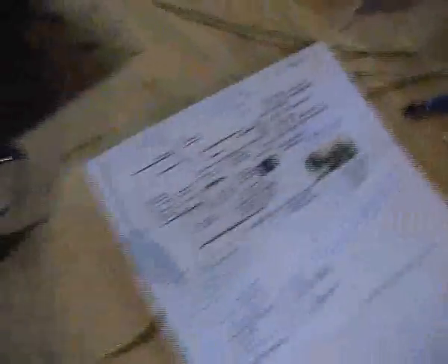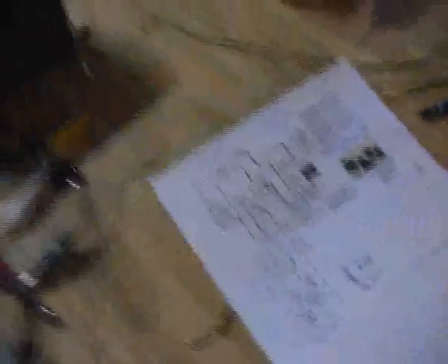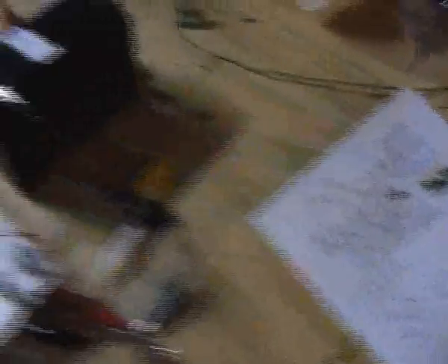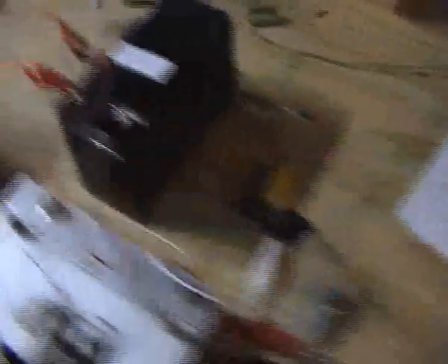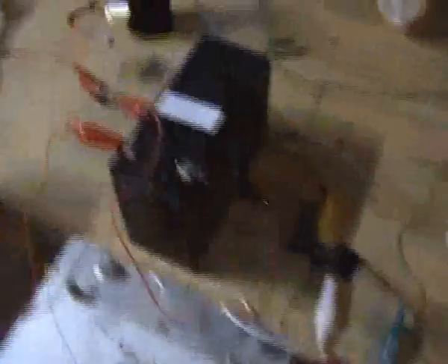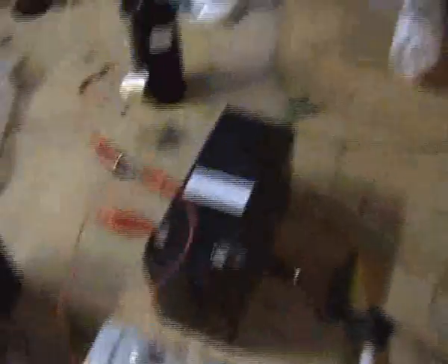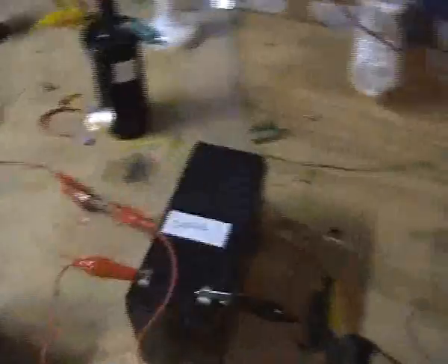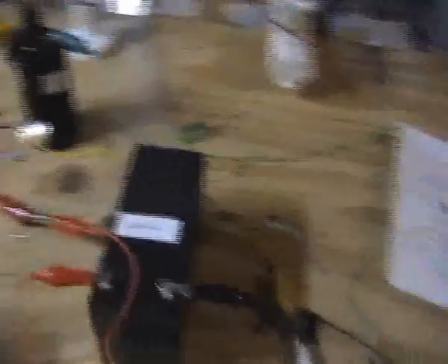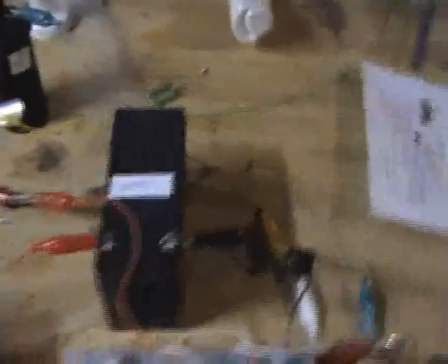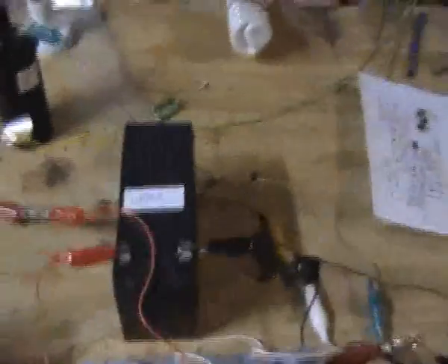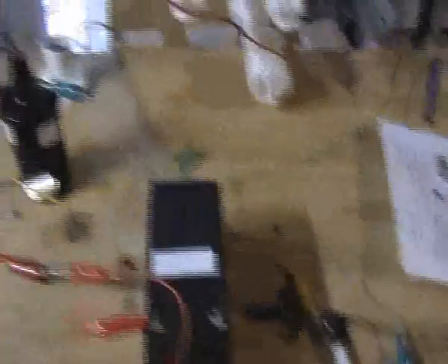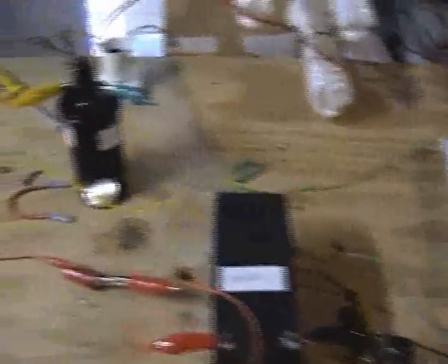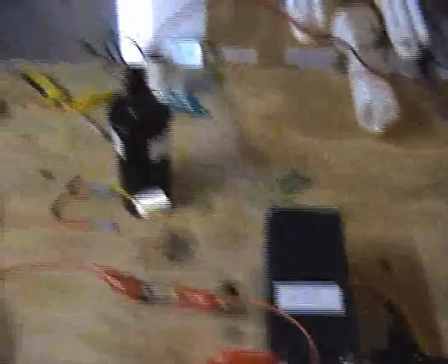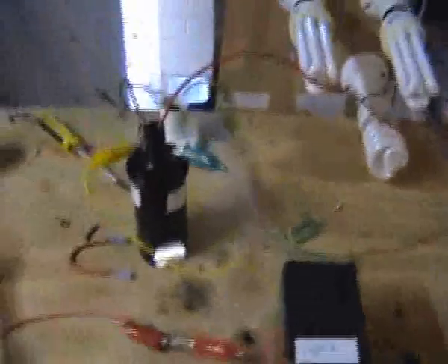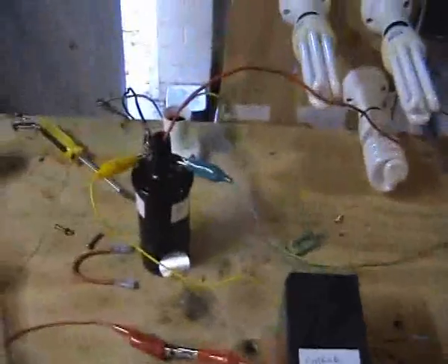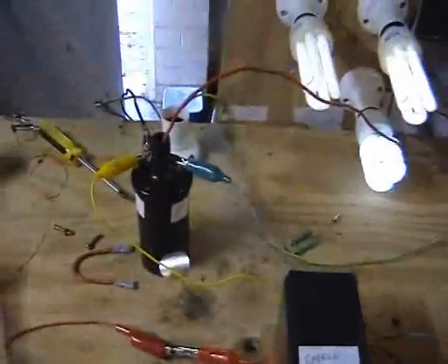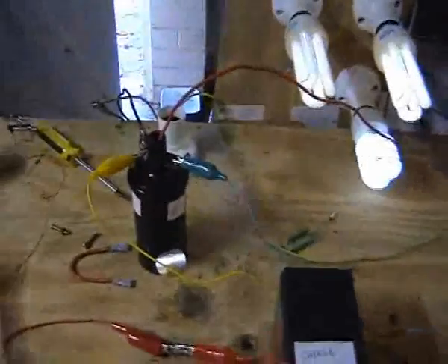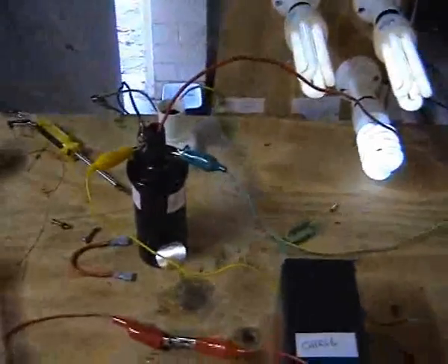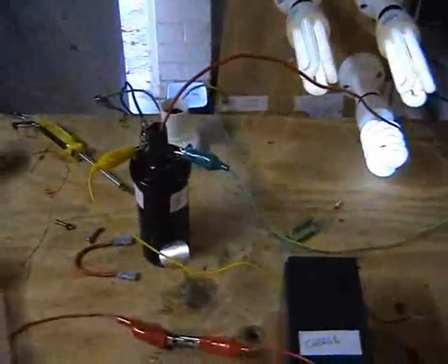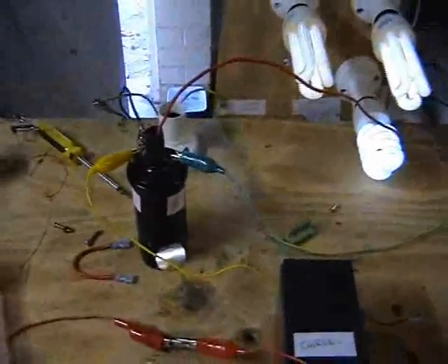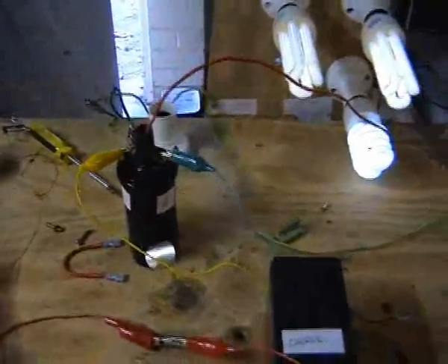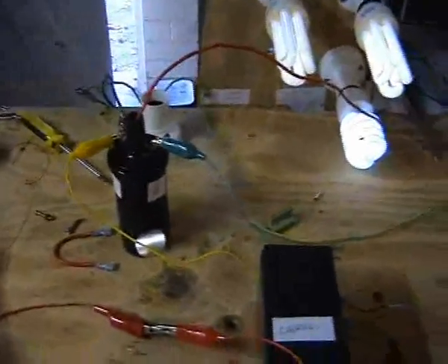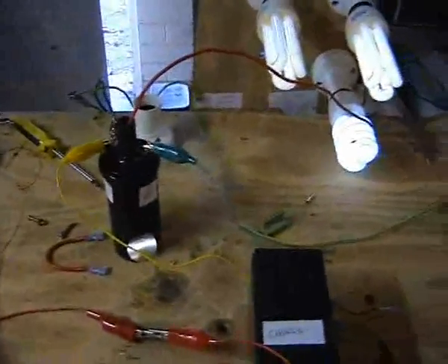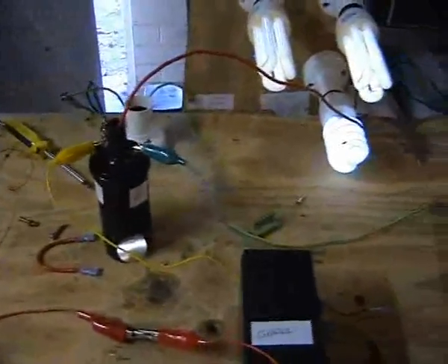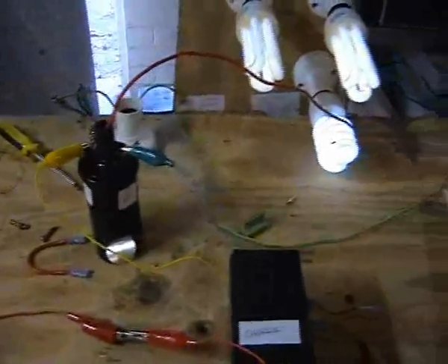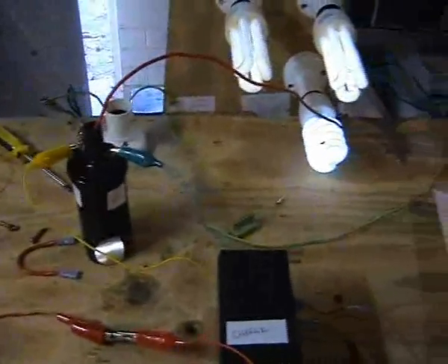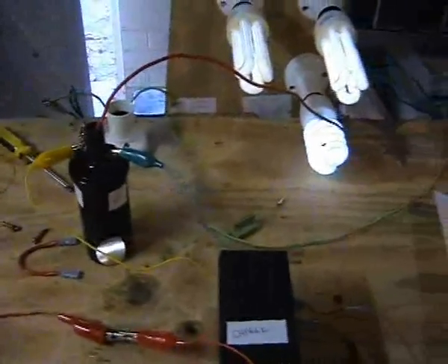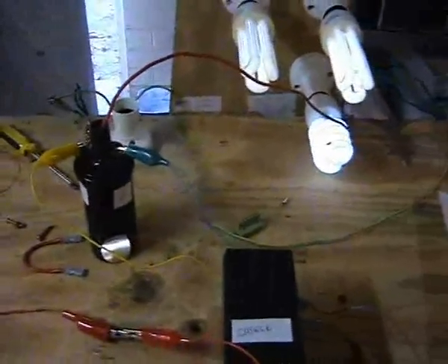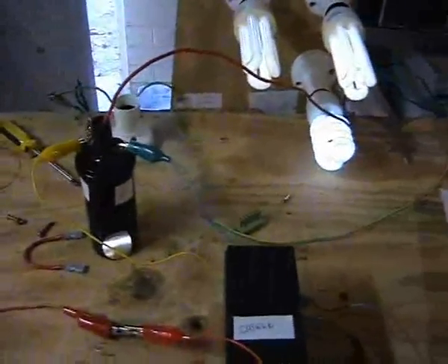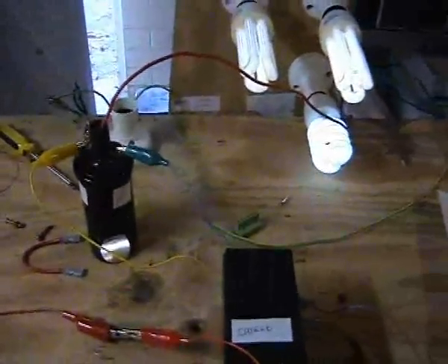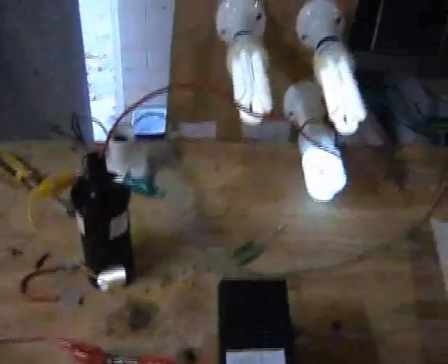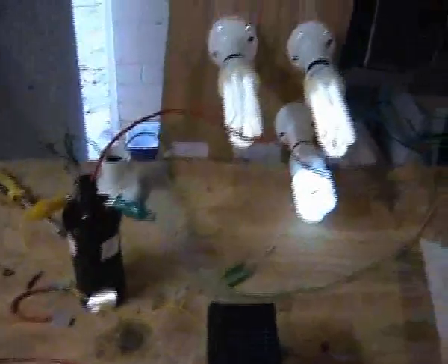Let's power it on. At the moment the negative is connected to the ignition coil.